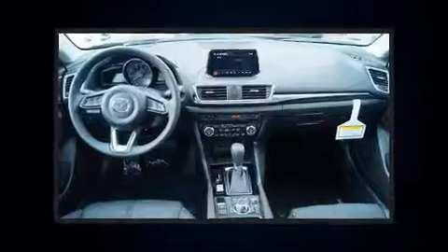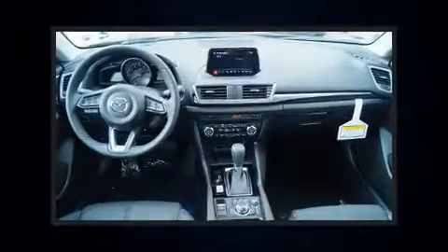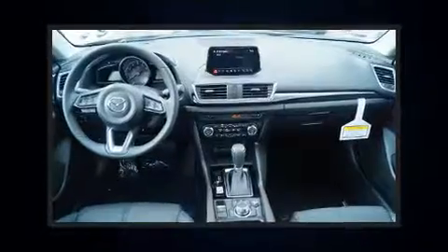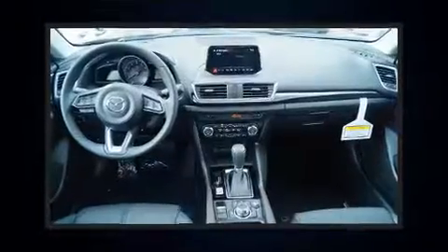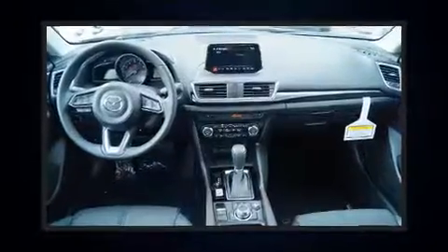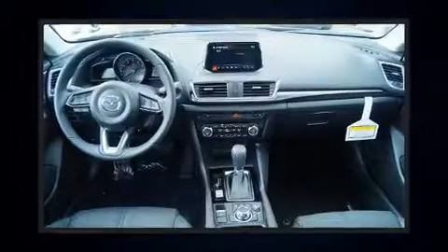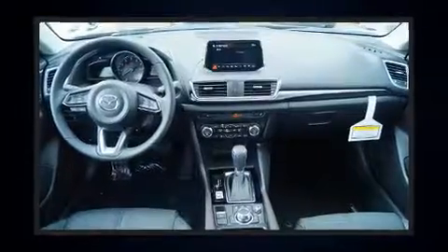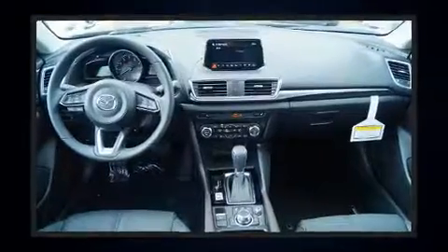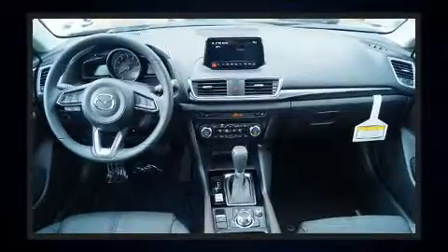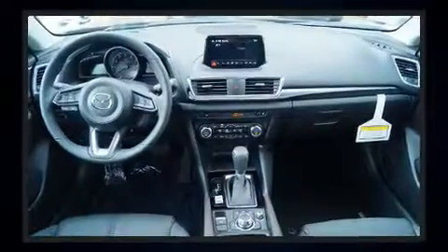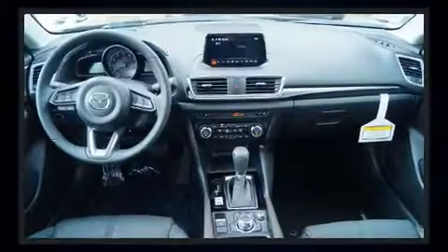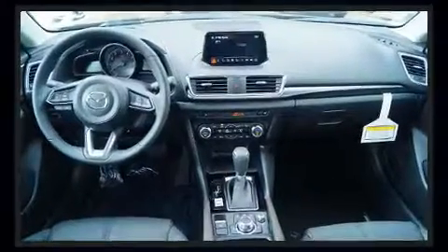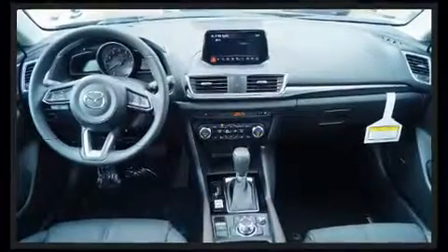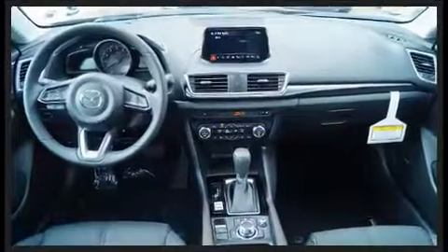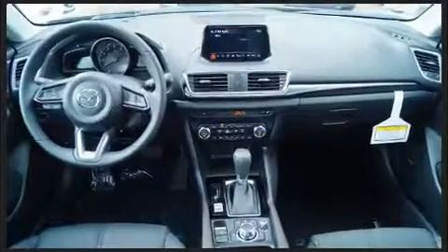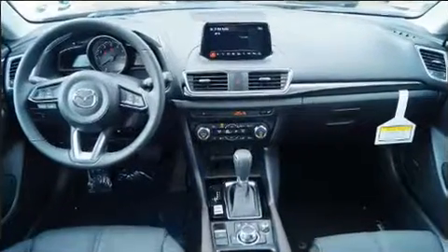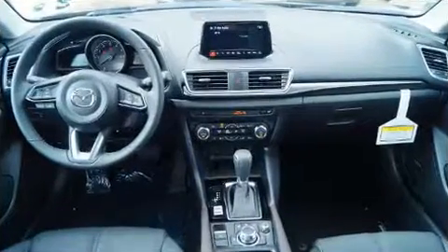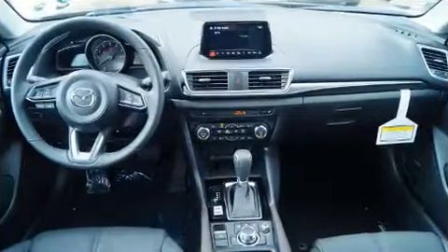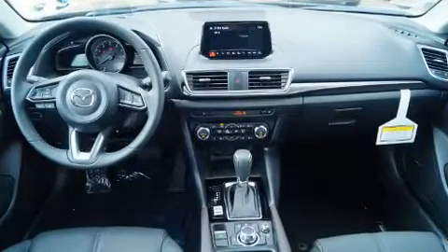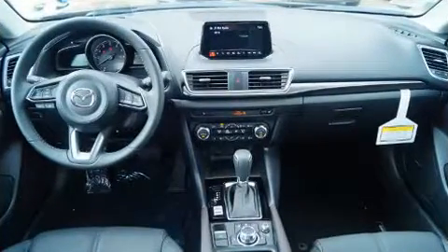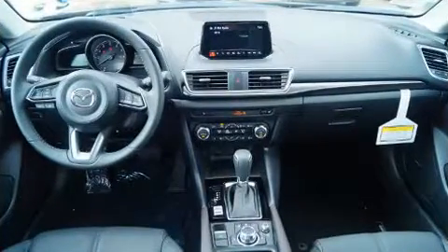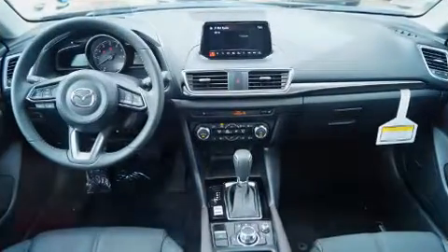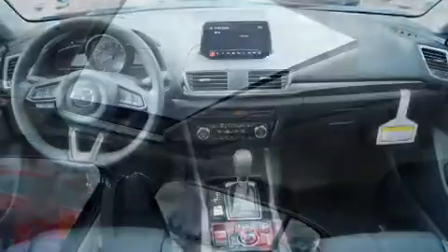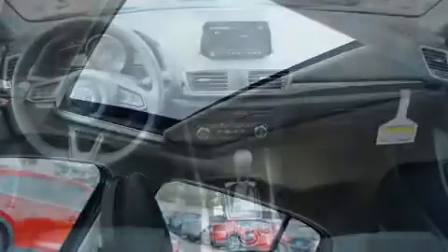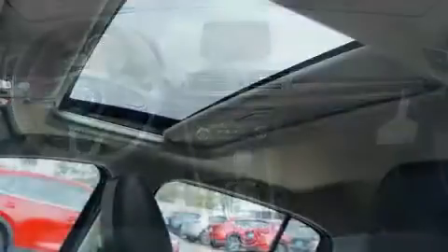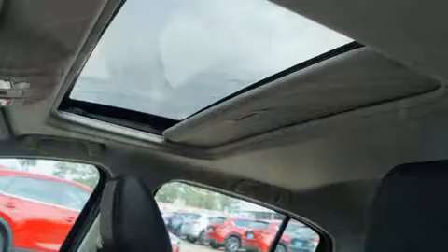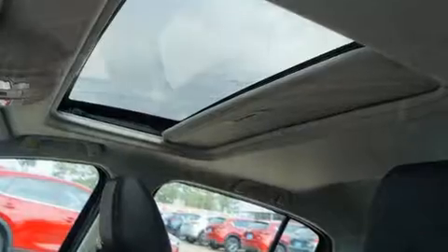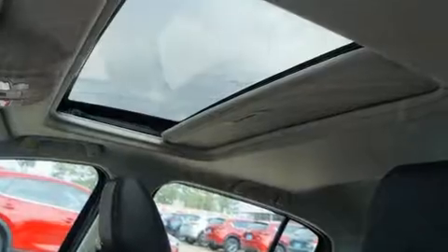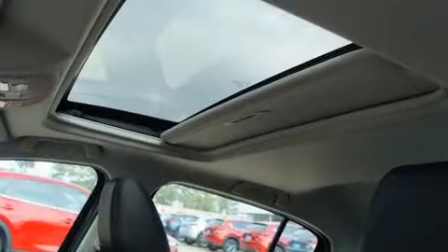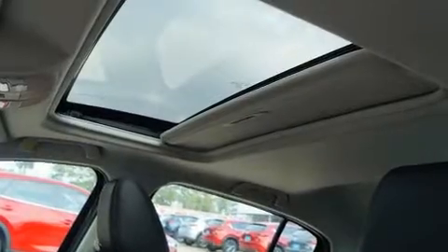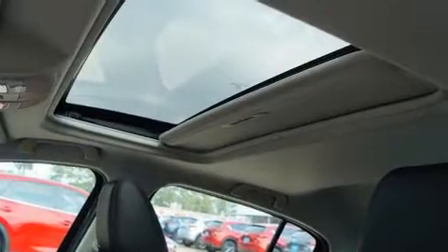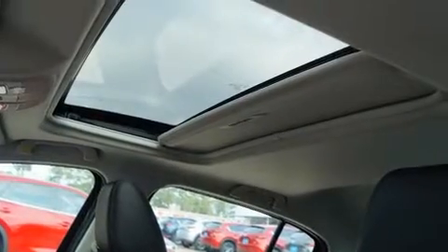It features an automatic transmission, front-wheel drive, and a 2.5-liter four-cylinder engine.